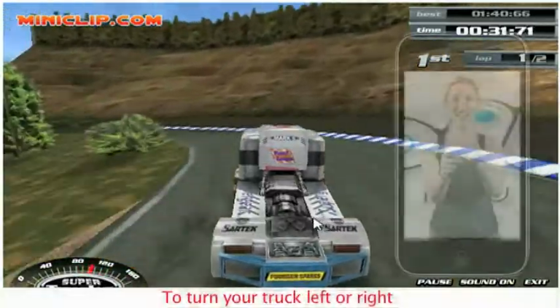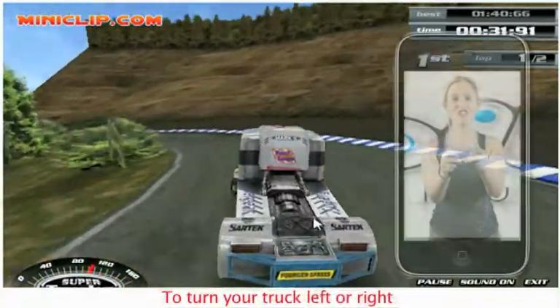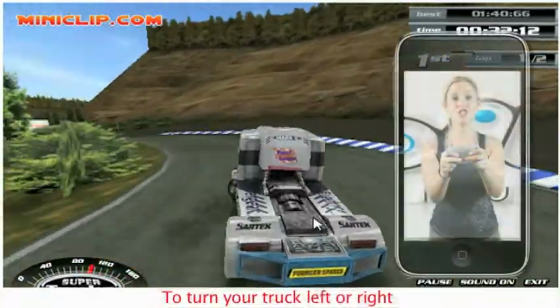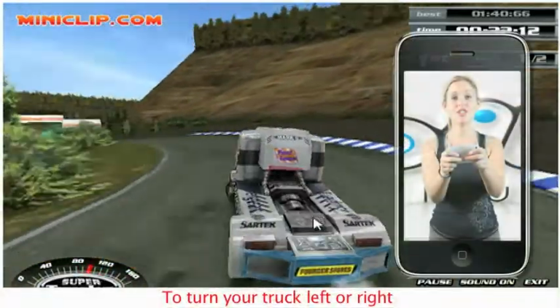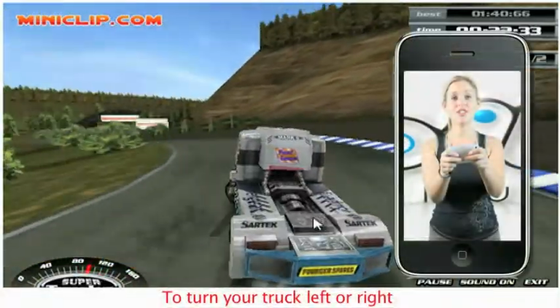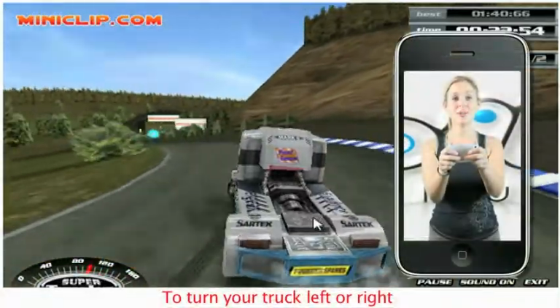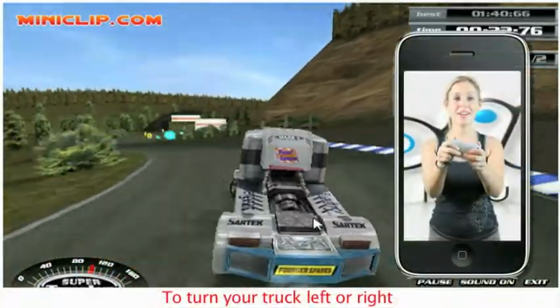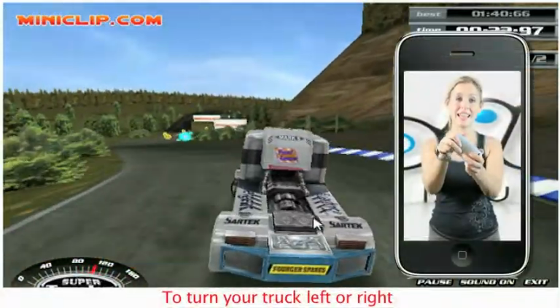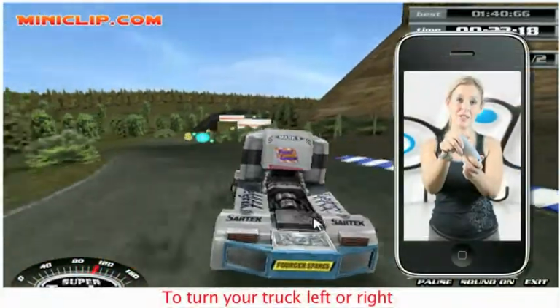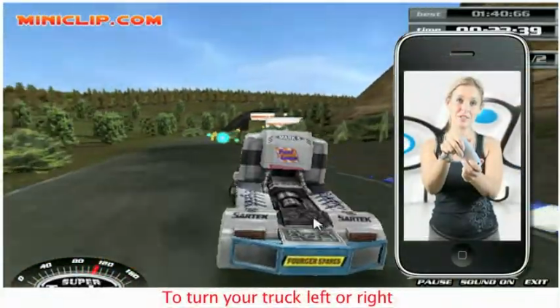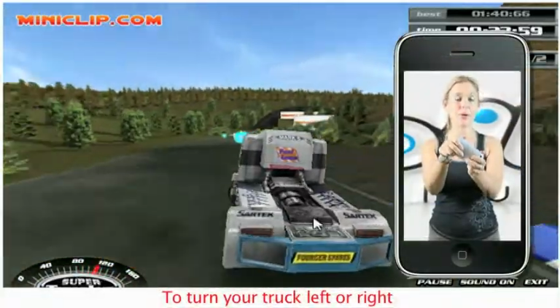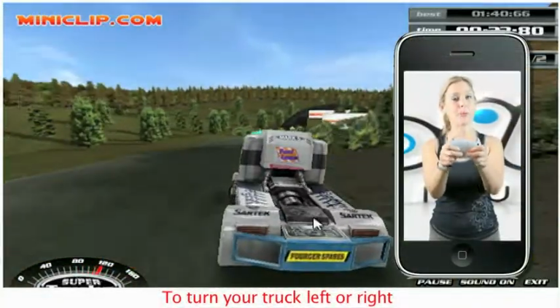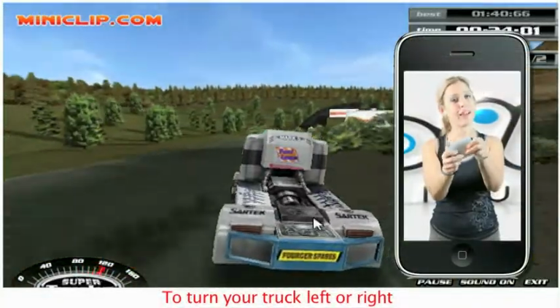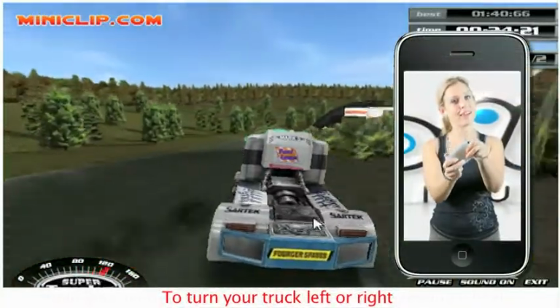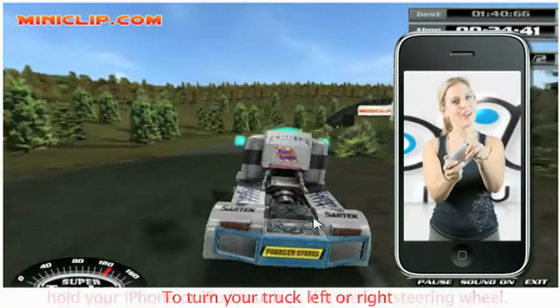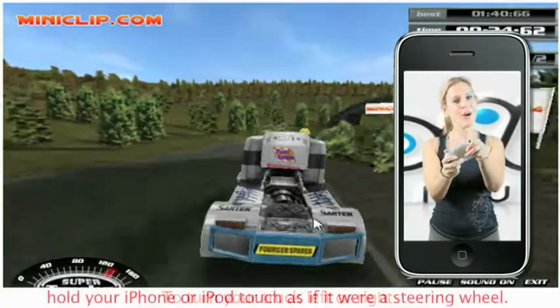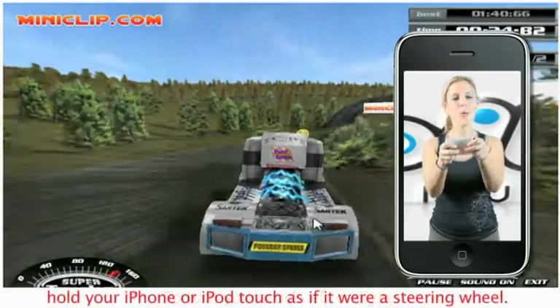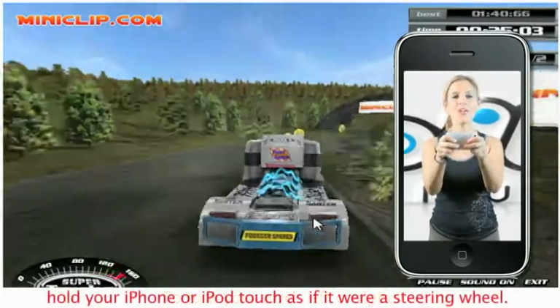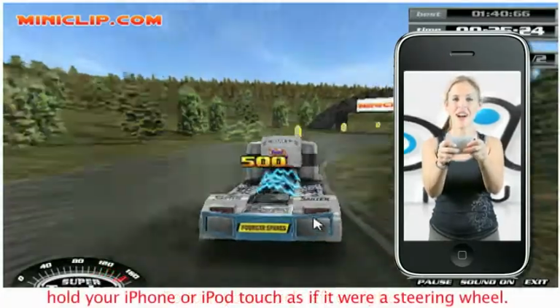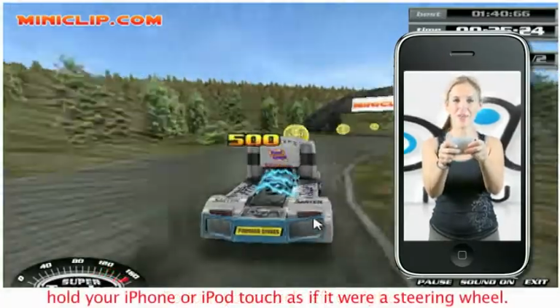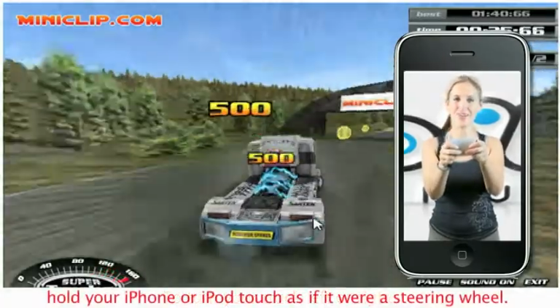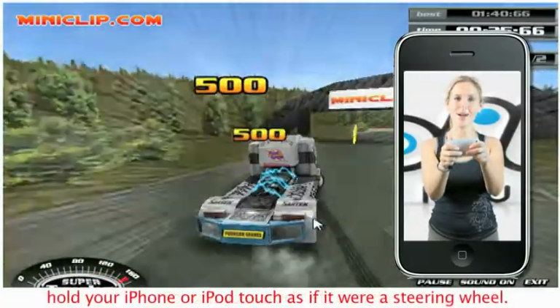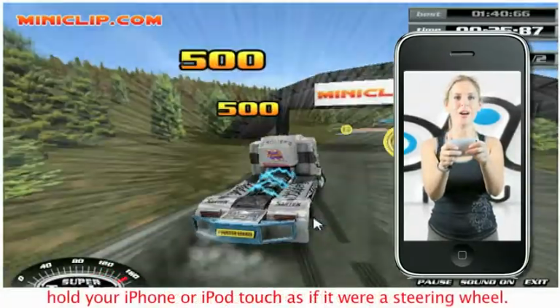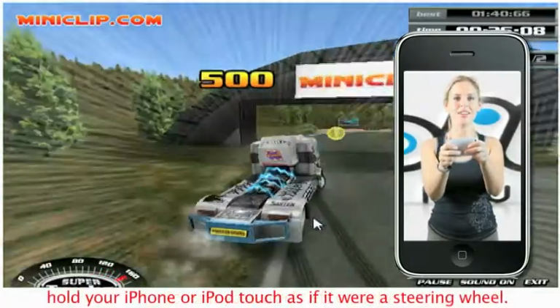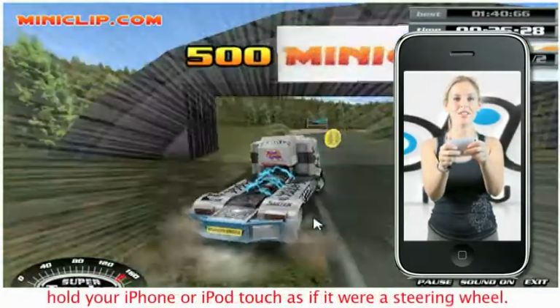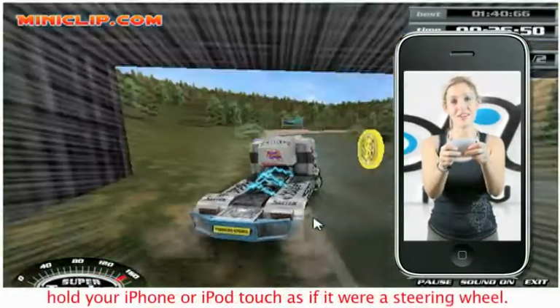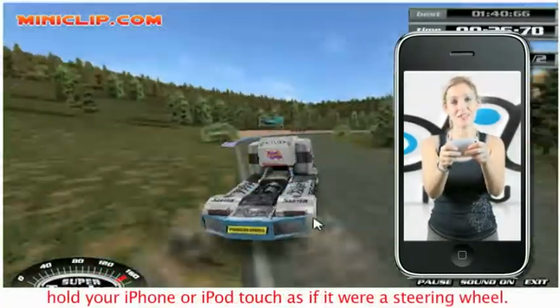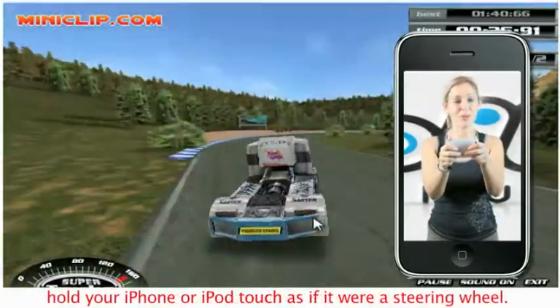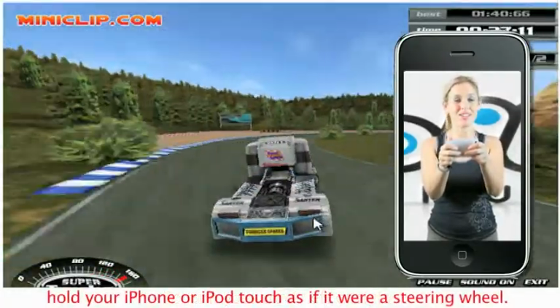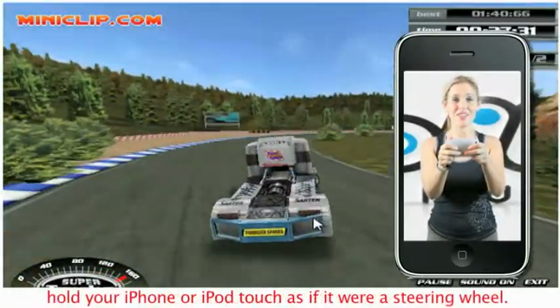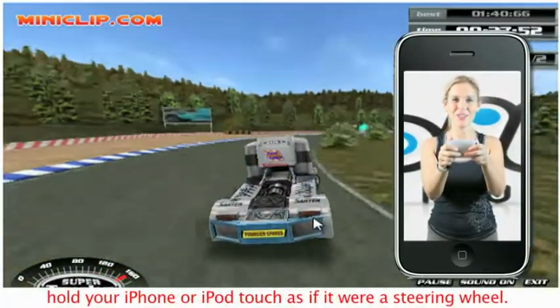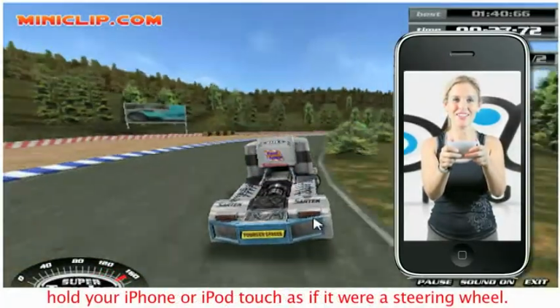To turn your truck left or right, hold your iPhone or iPod touch as if it were a steering wheel.